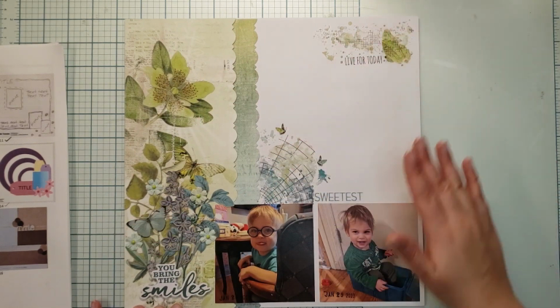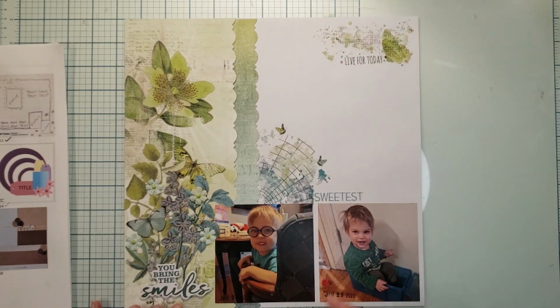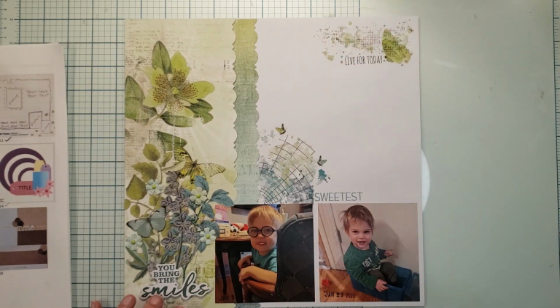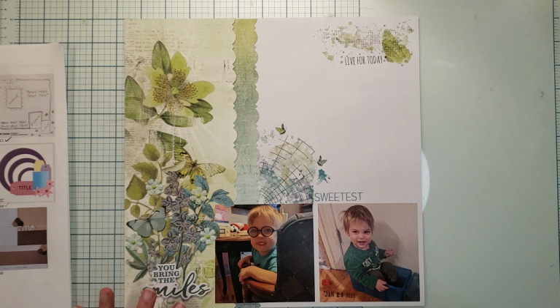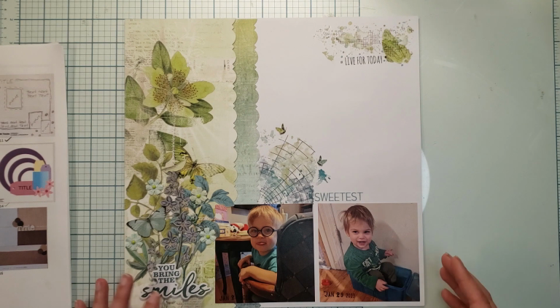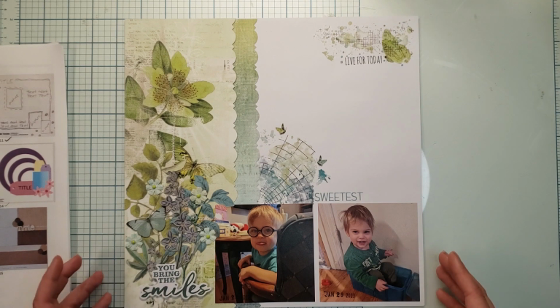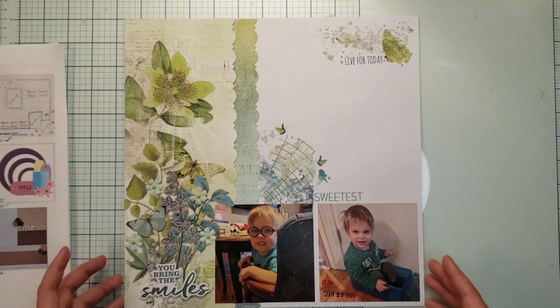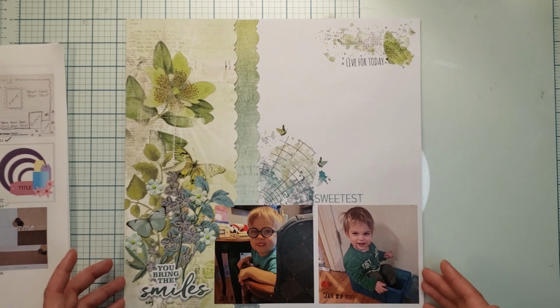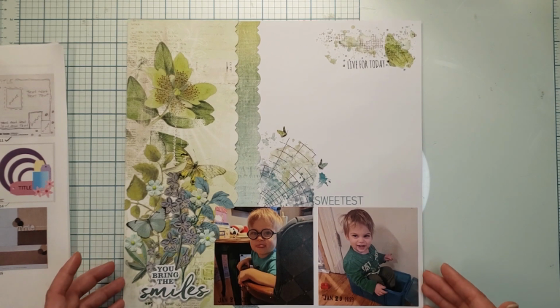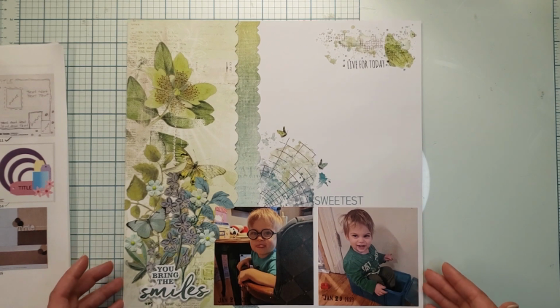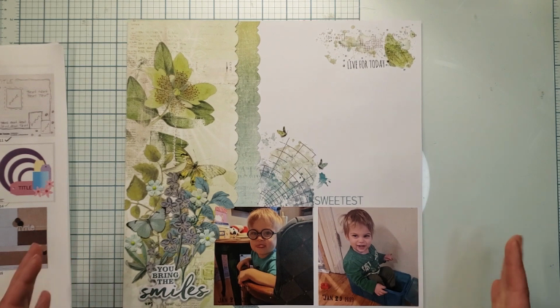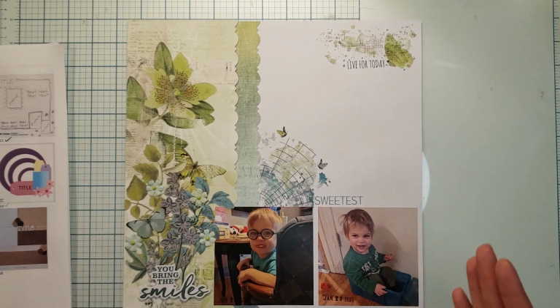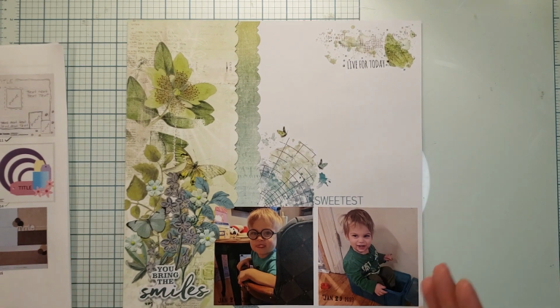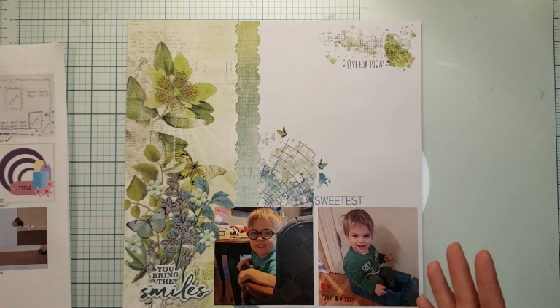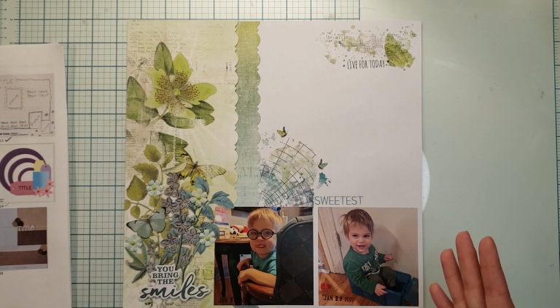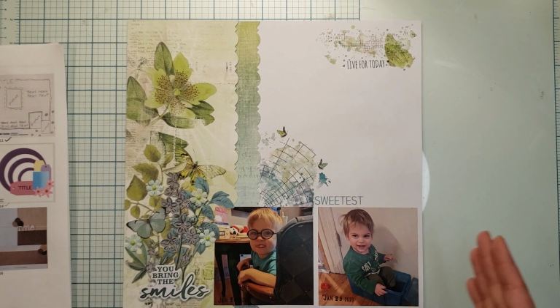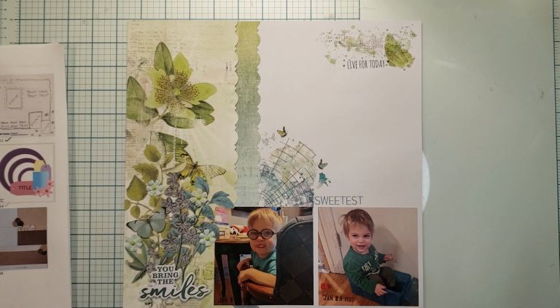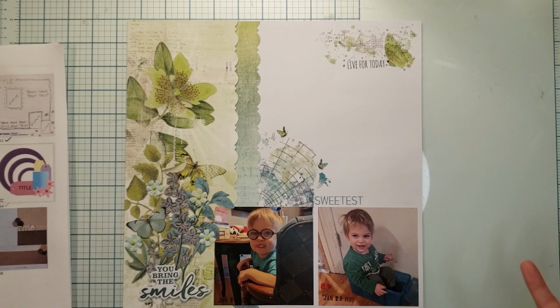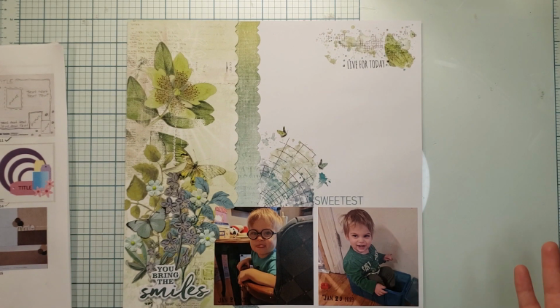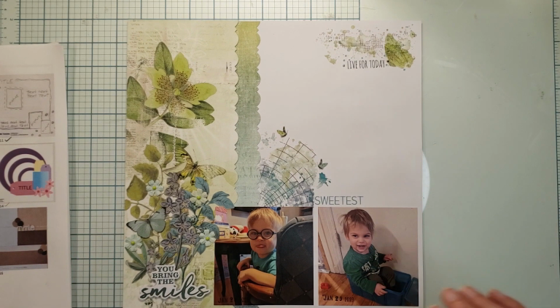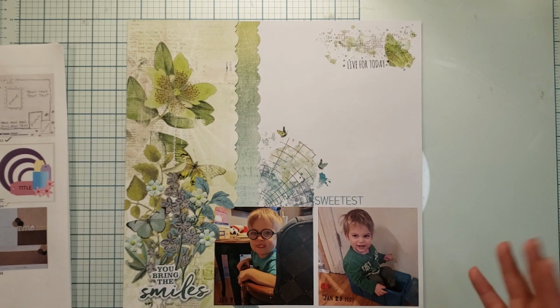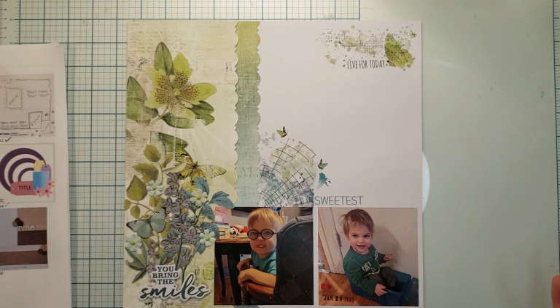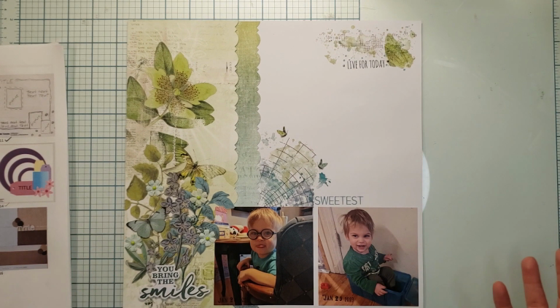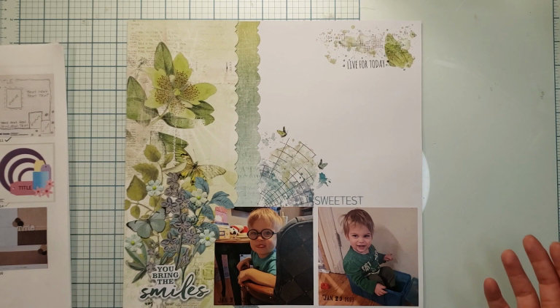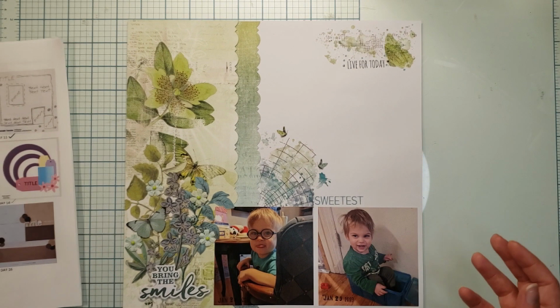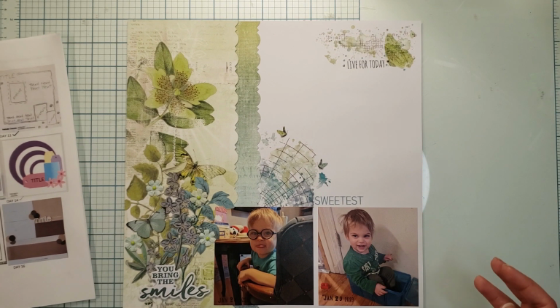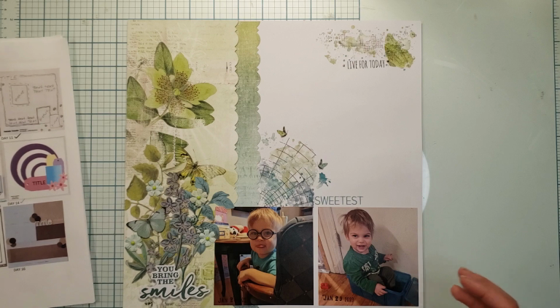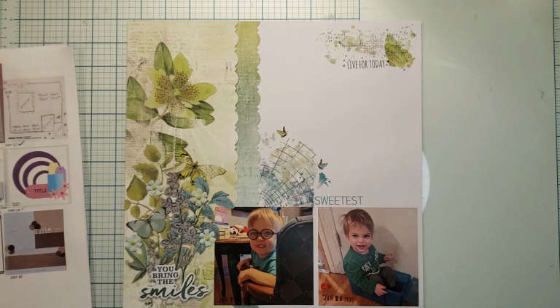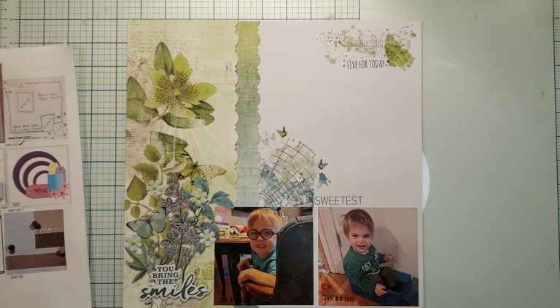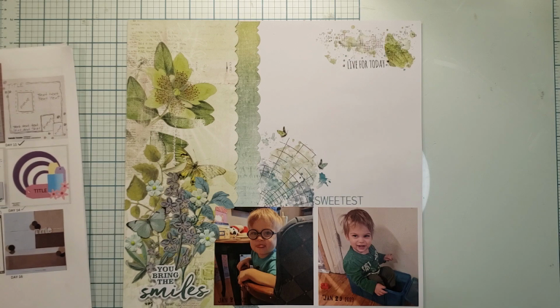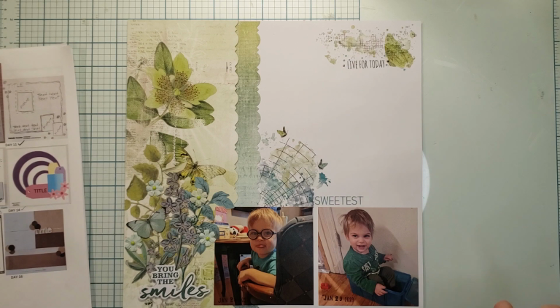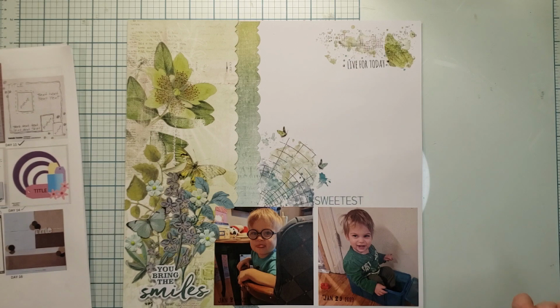I chose to go darker to lighter, darker to lighter throughout the layout, following that gradient. I chose to follow that gradient on this layout and I think it turned out really cute.